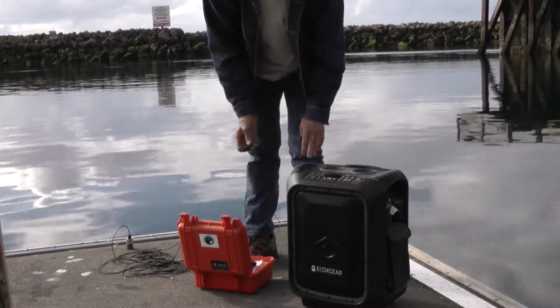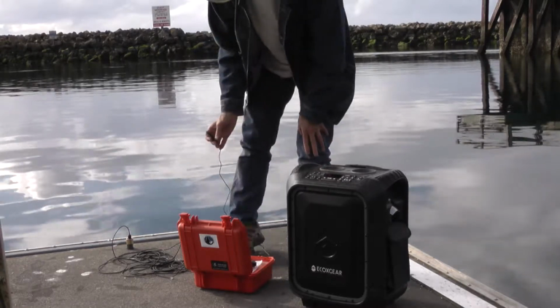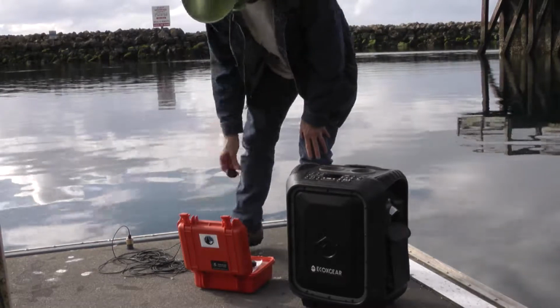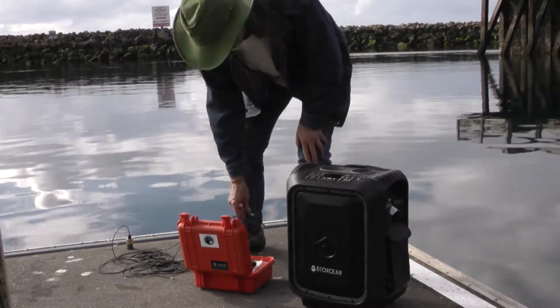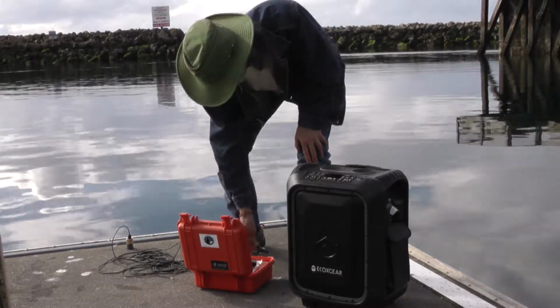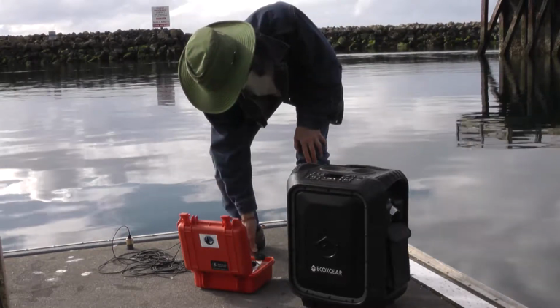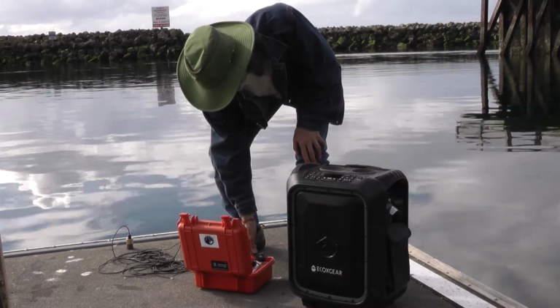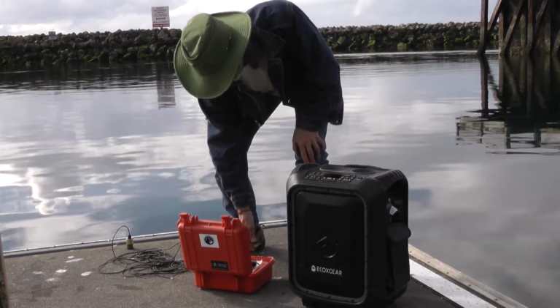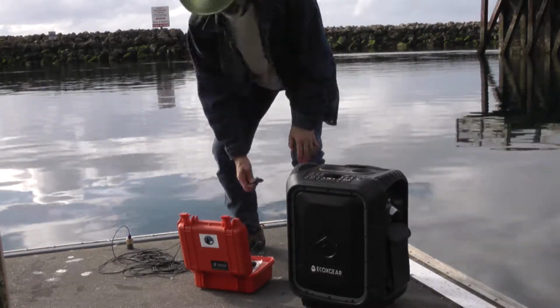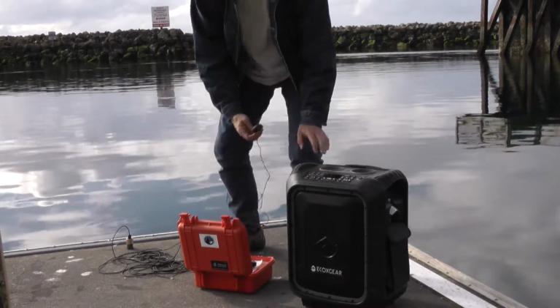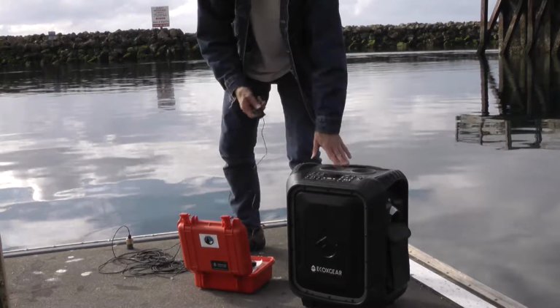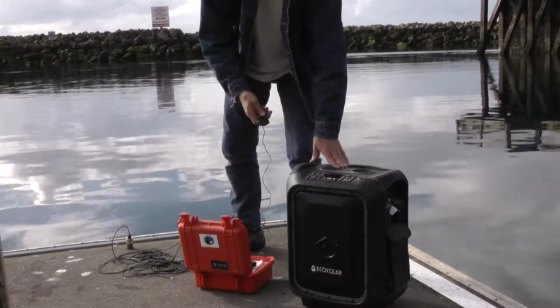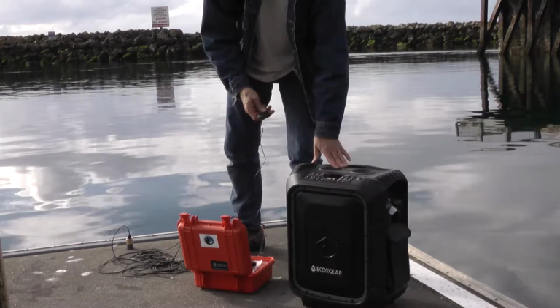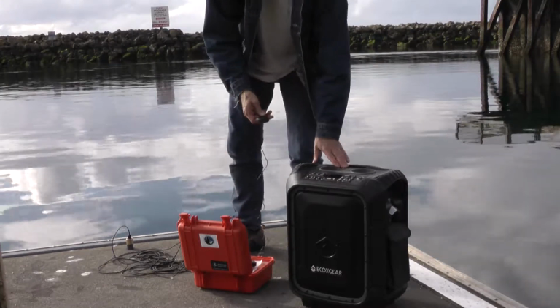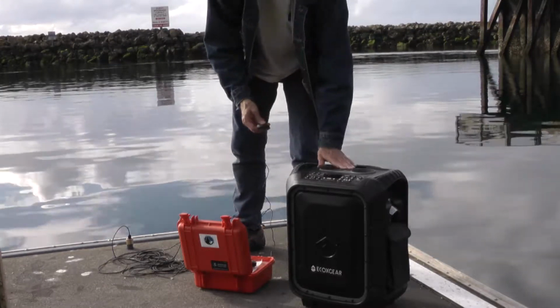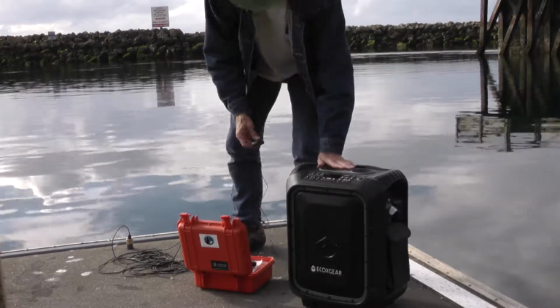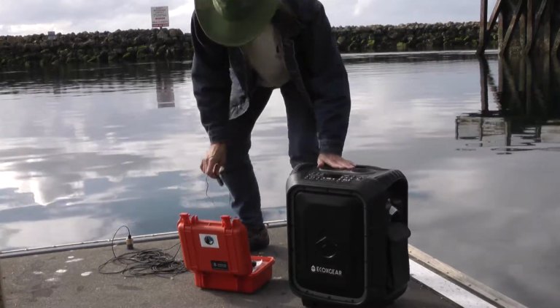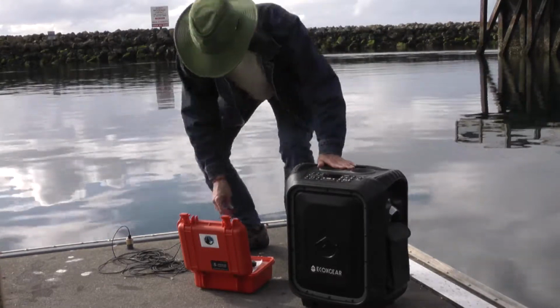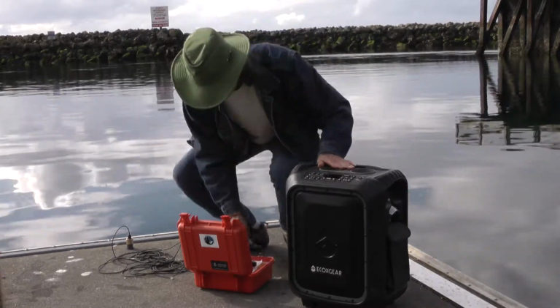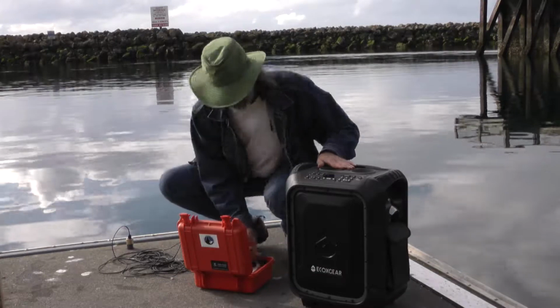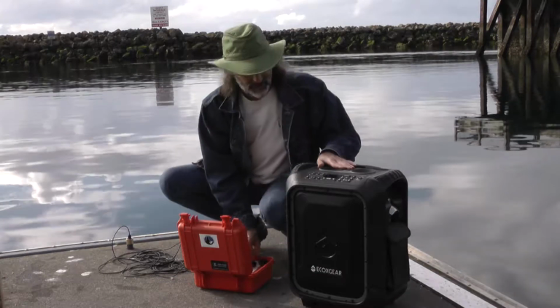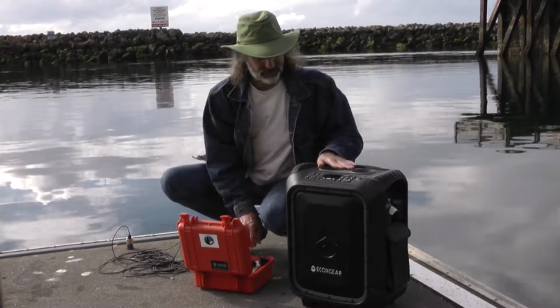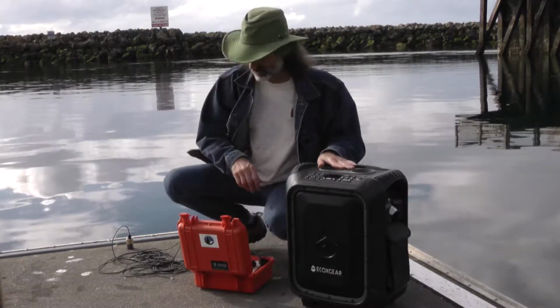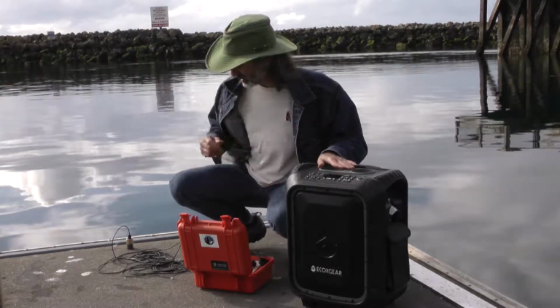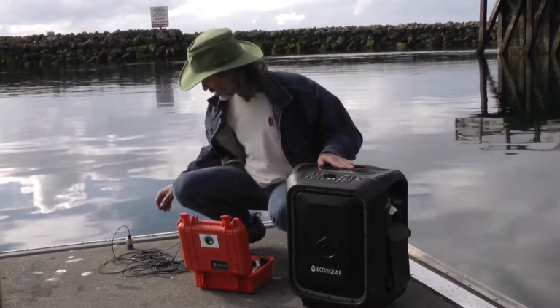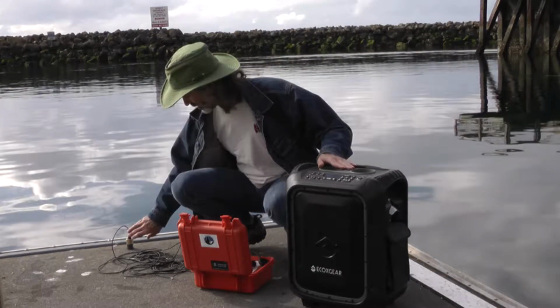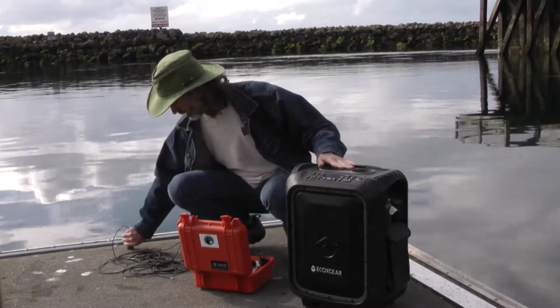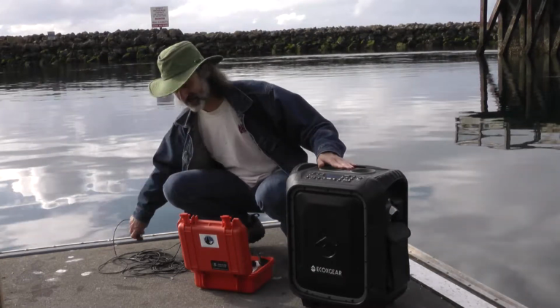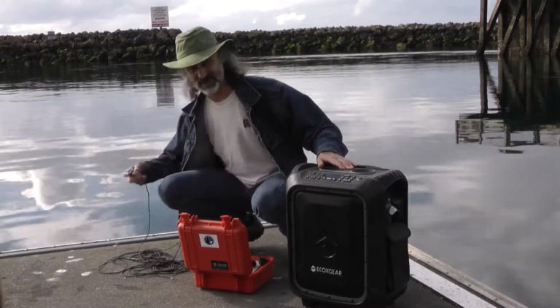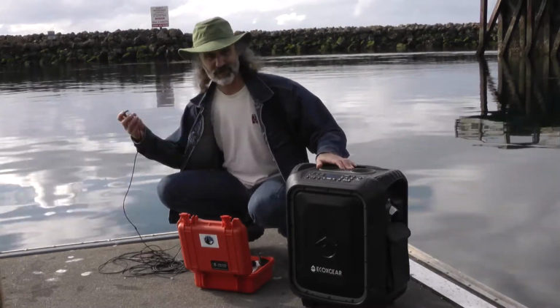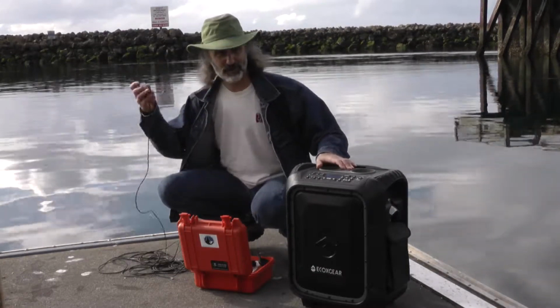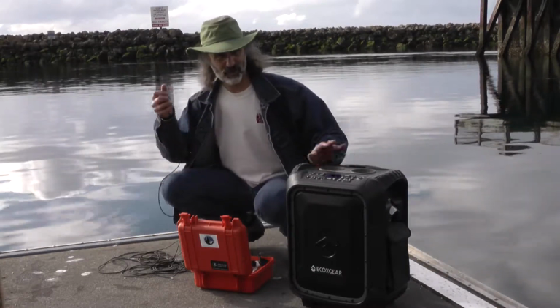Okay, it's now paired, and the power's on, and you can hear me. And I'm going to test the headphone like before.